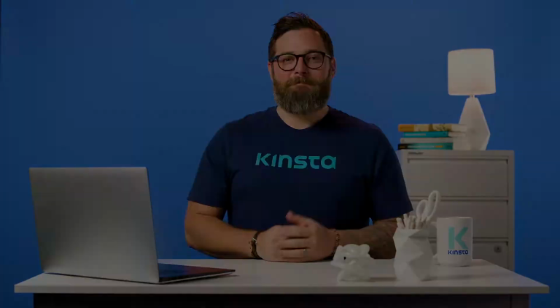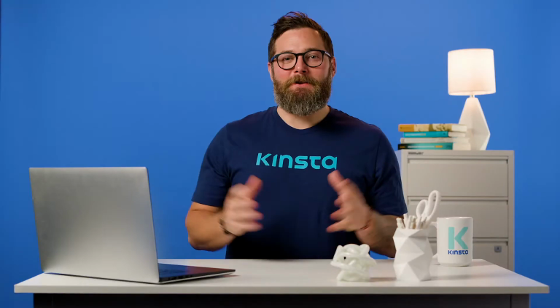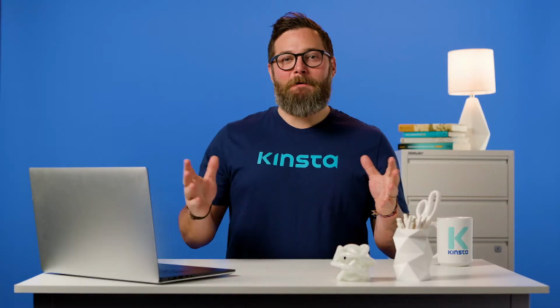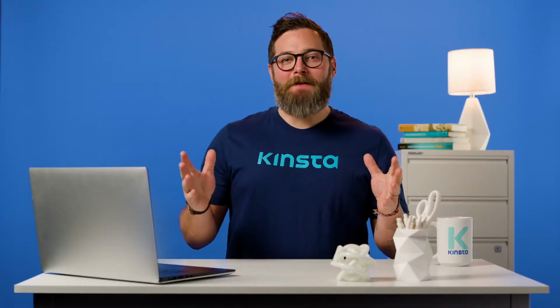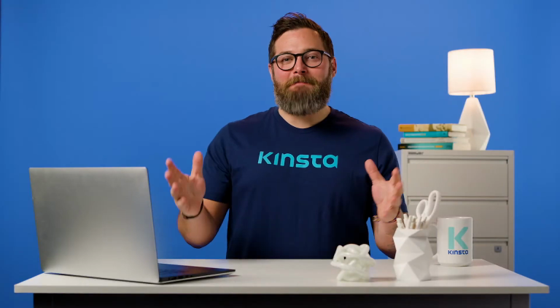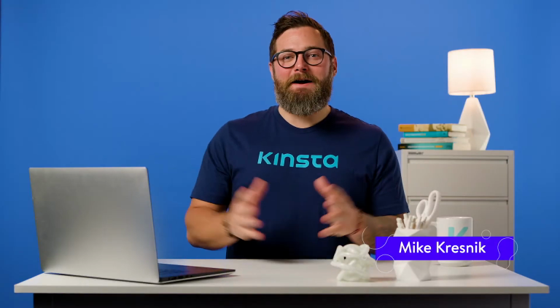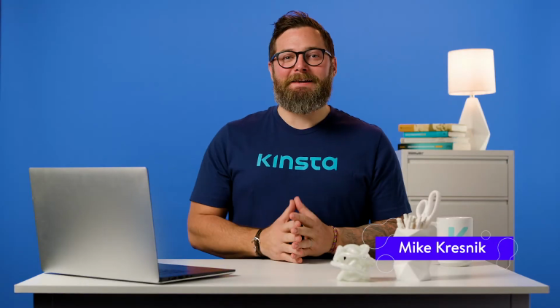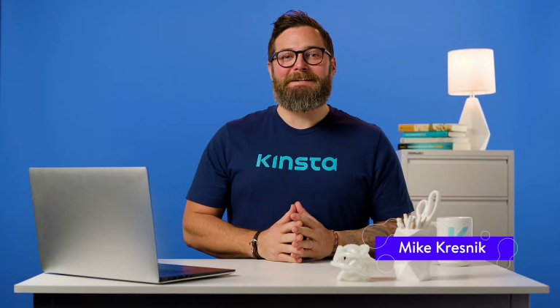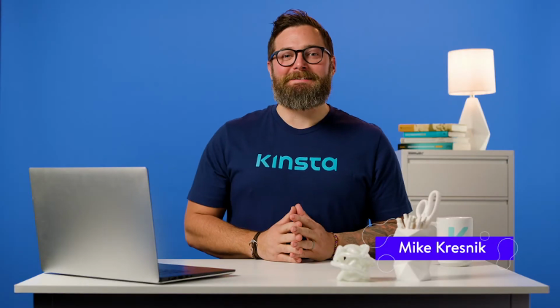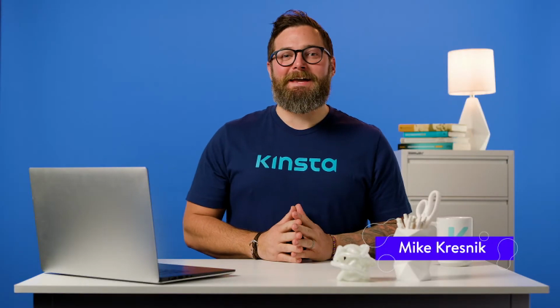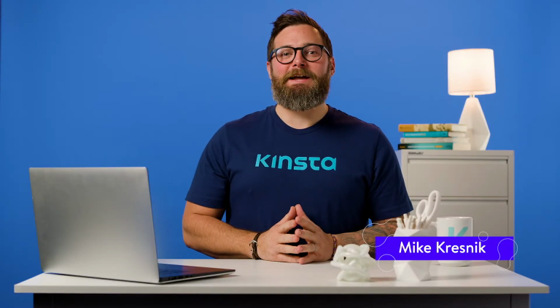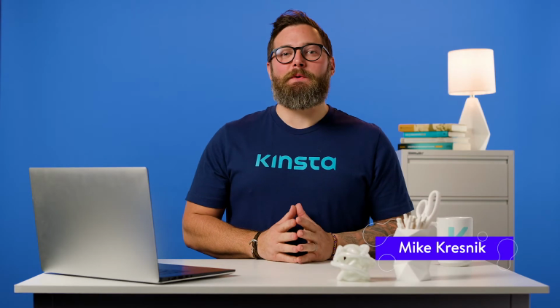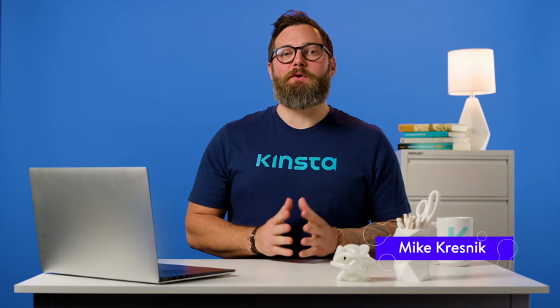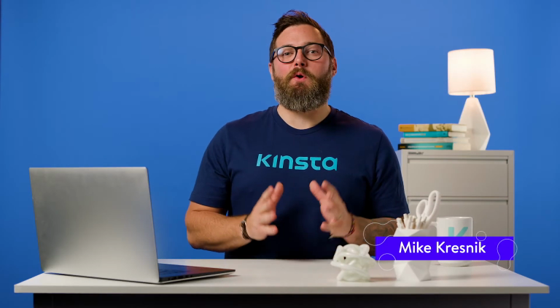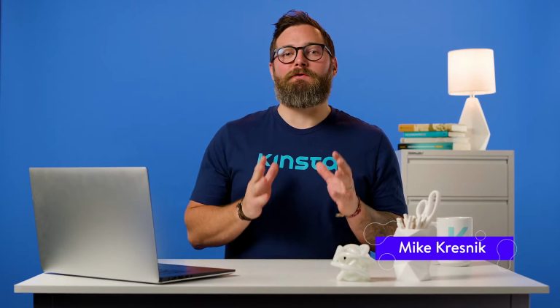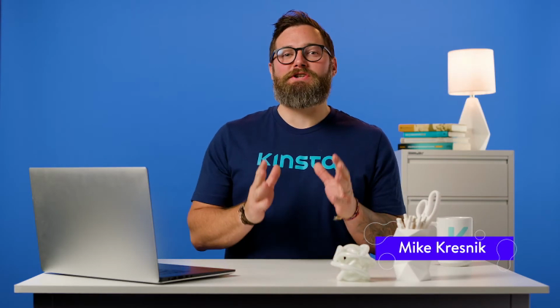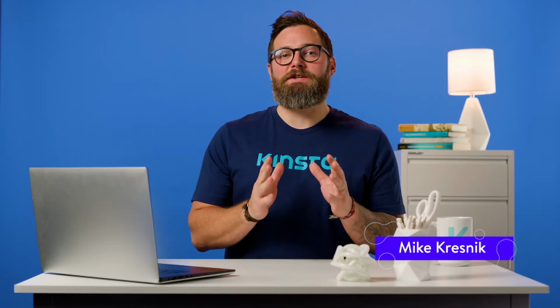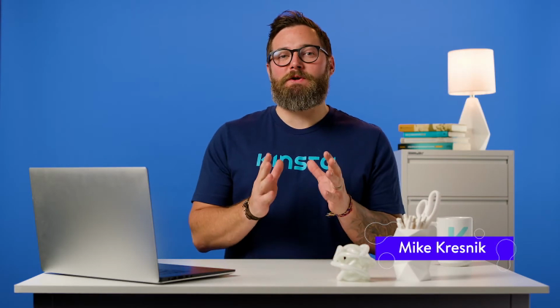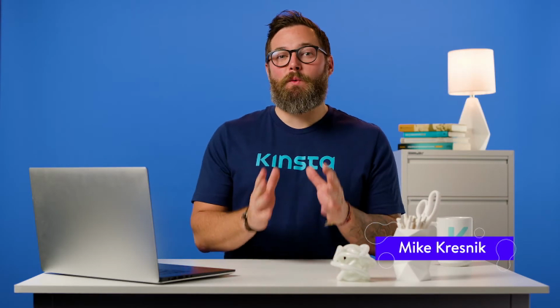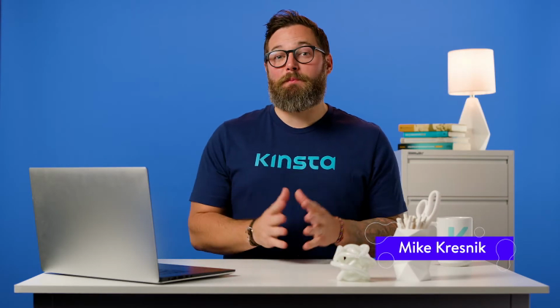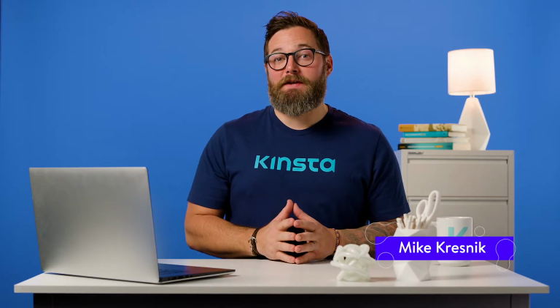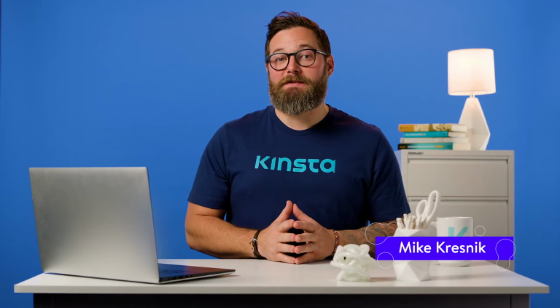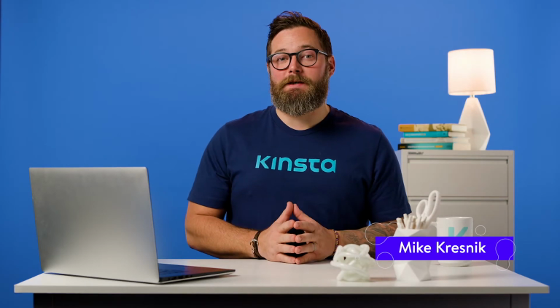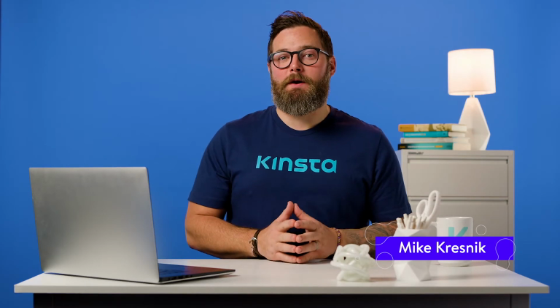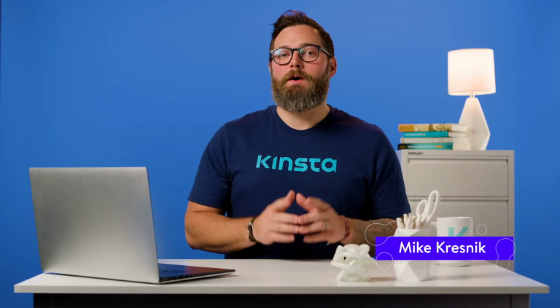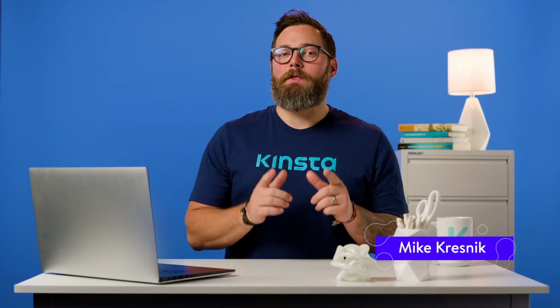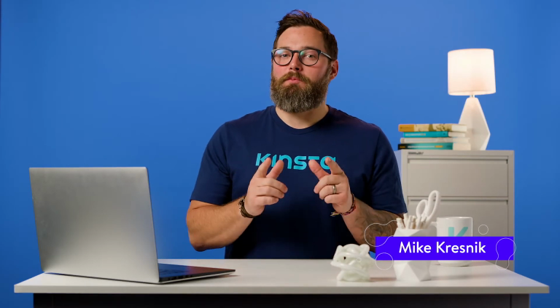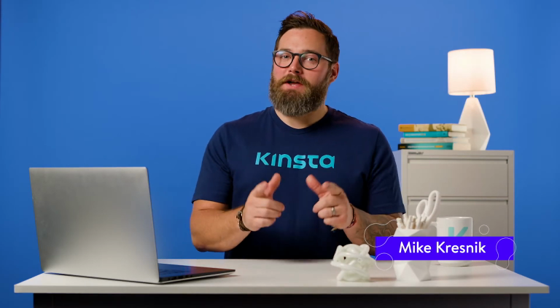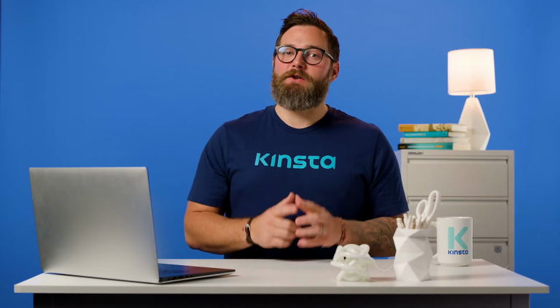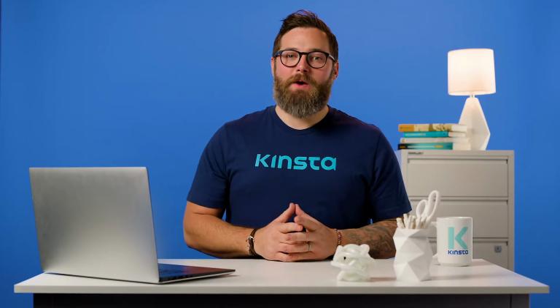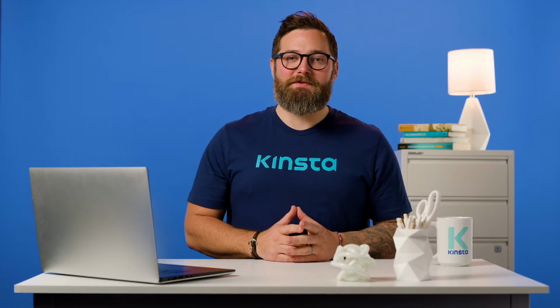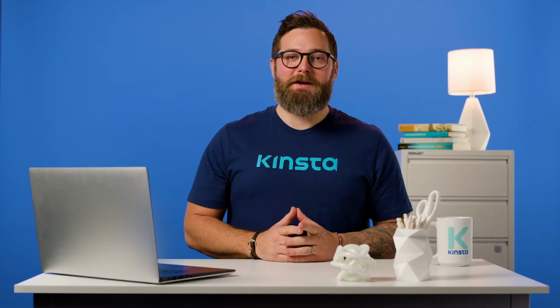Hello, I'm Mike, and today we will go over changing your WordPress theme without breaking your website.